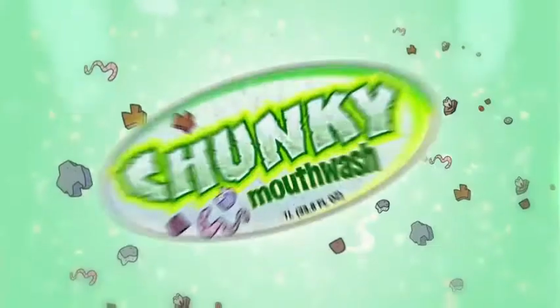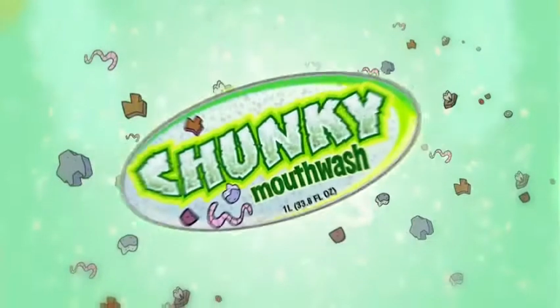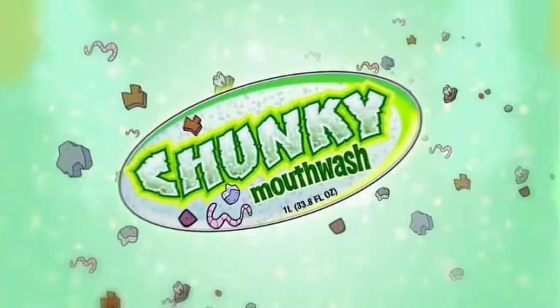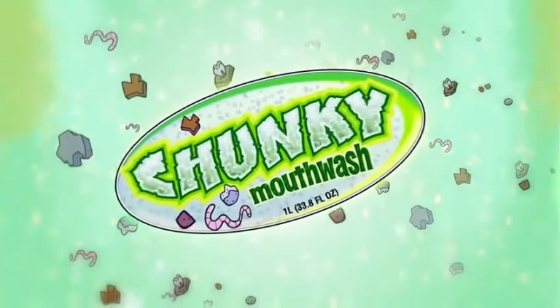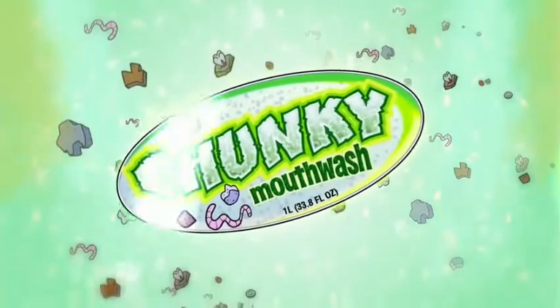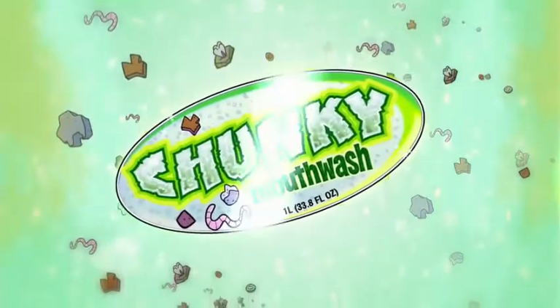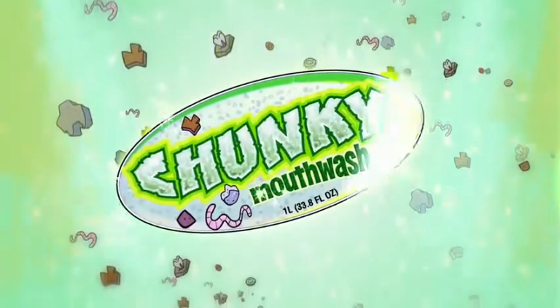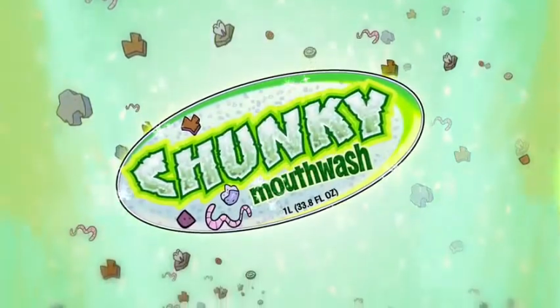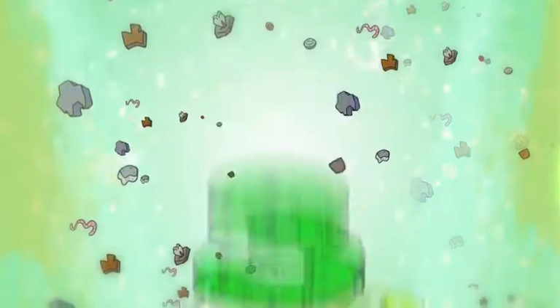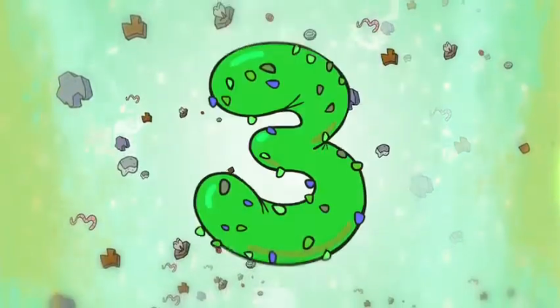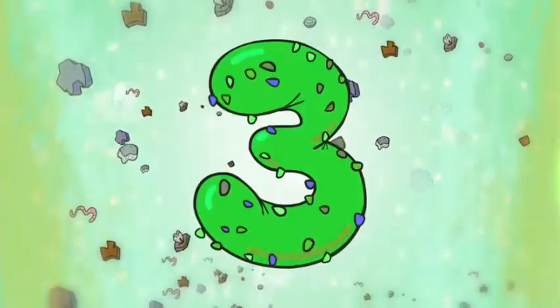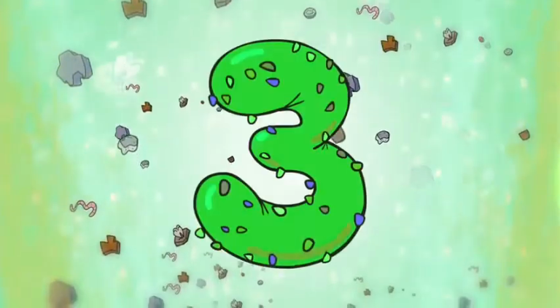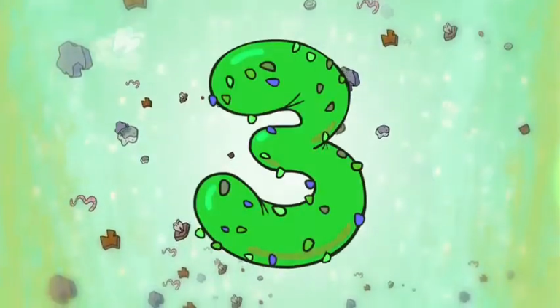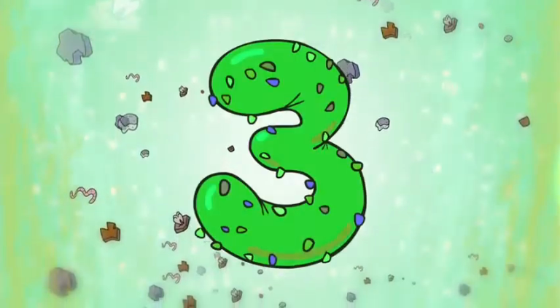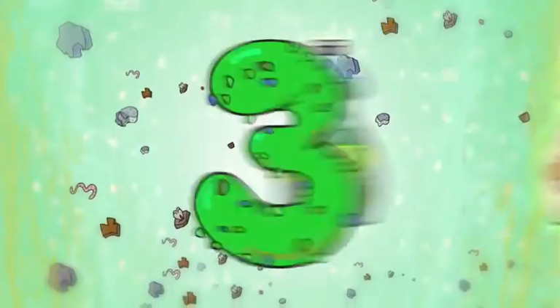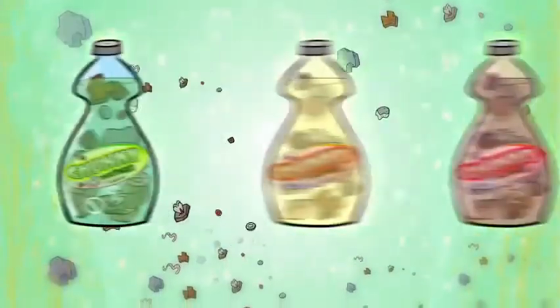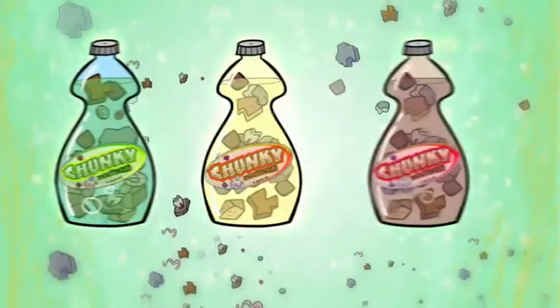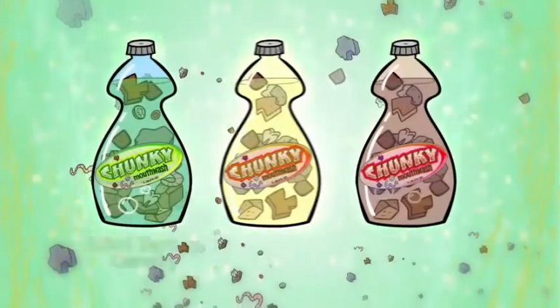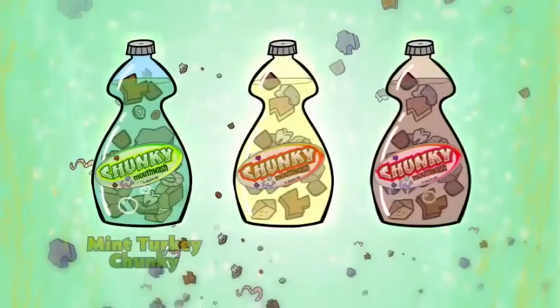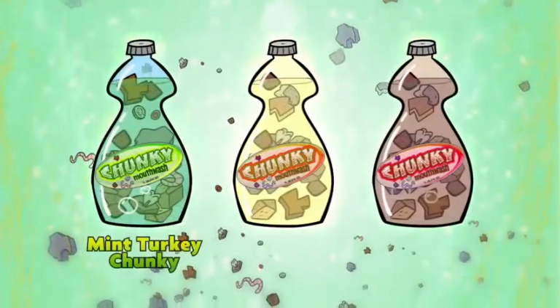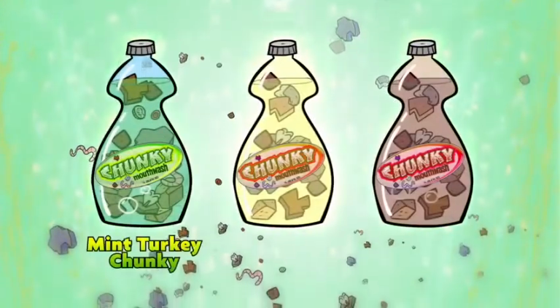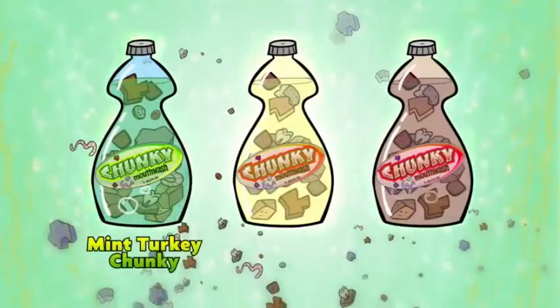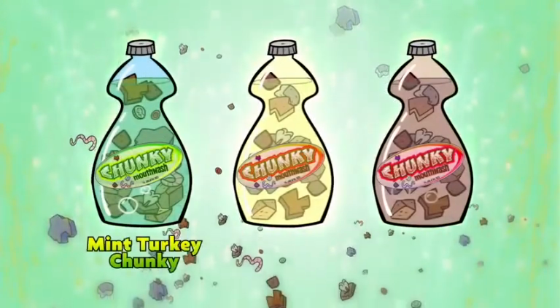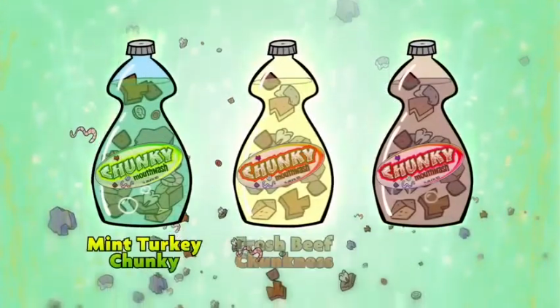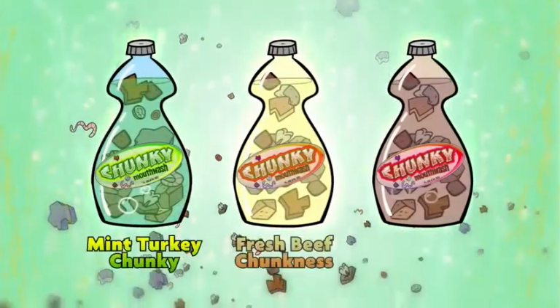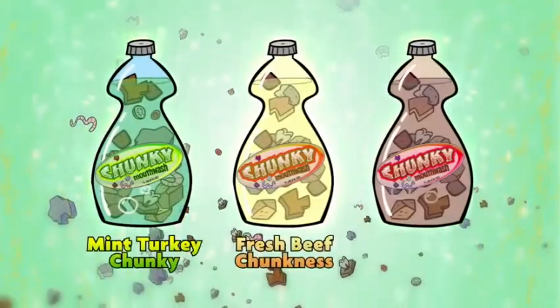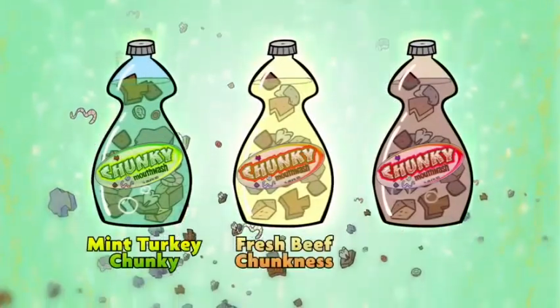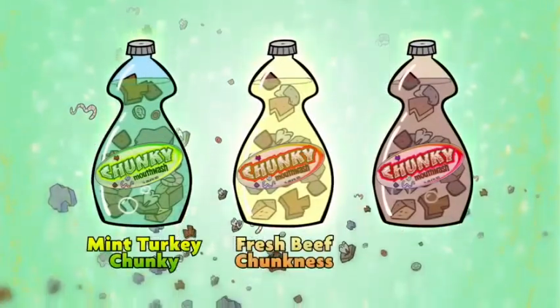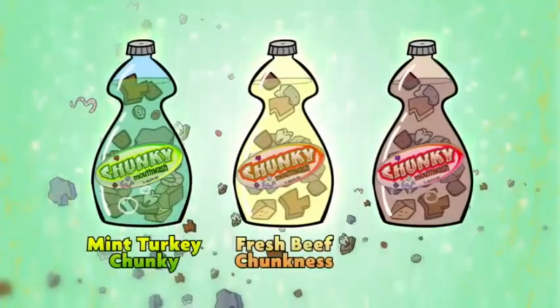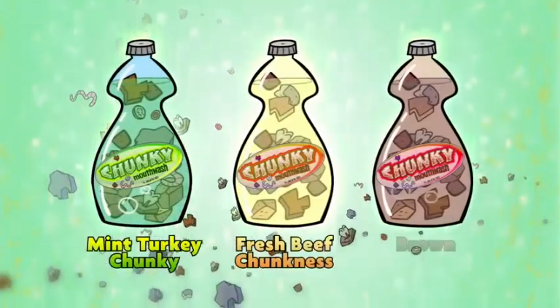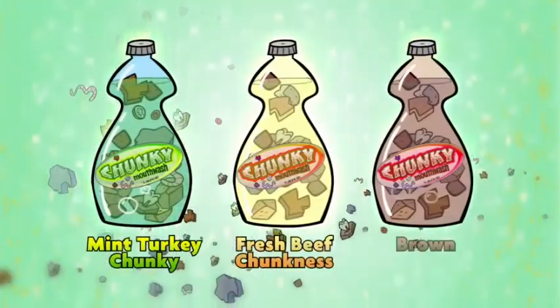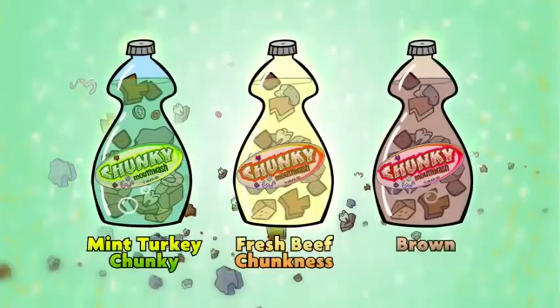And chunky mouthwash comes in three great chunky flavors: minty turkey chunky, fresh beef chunkness, and brown.